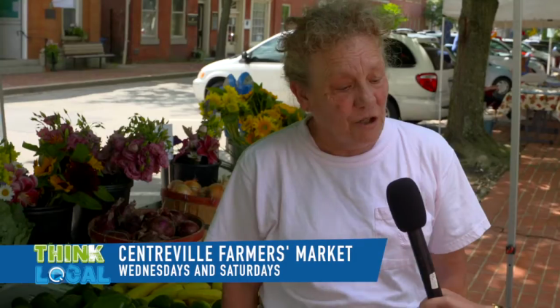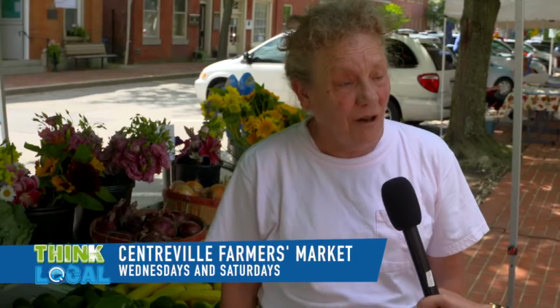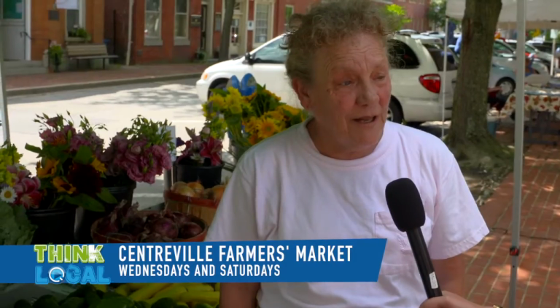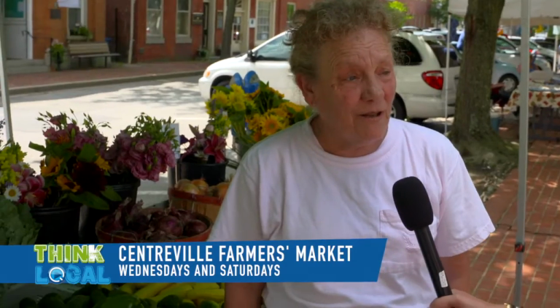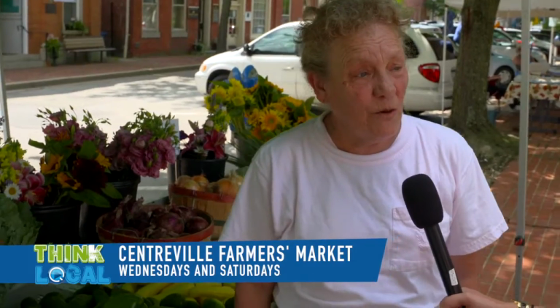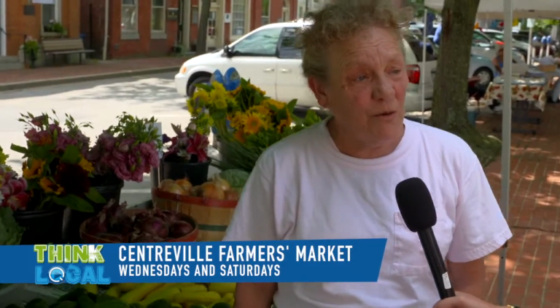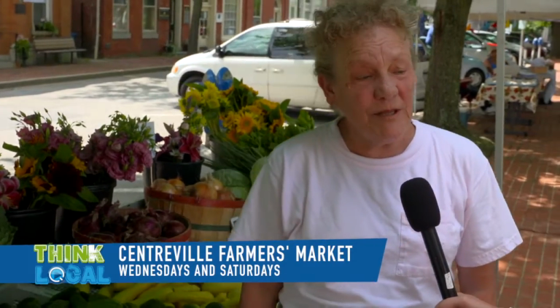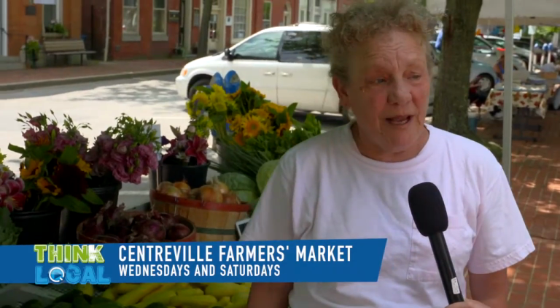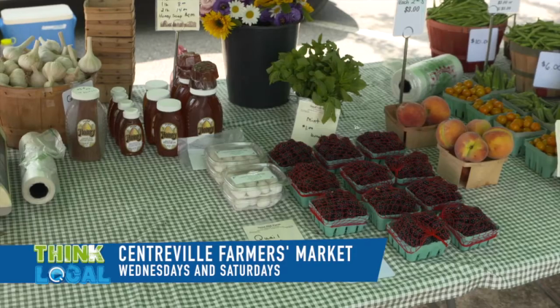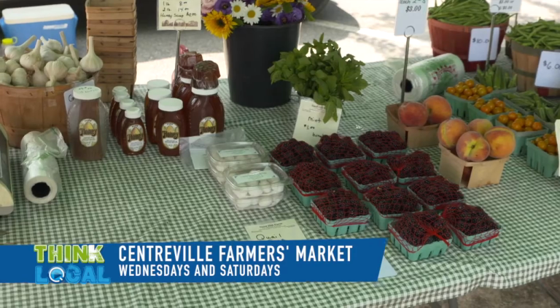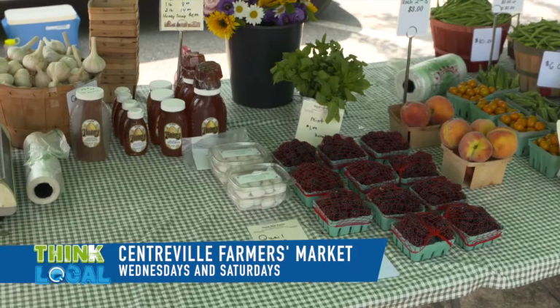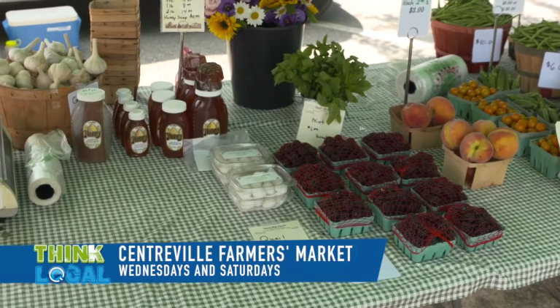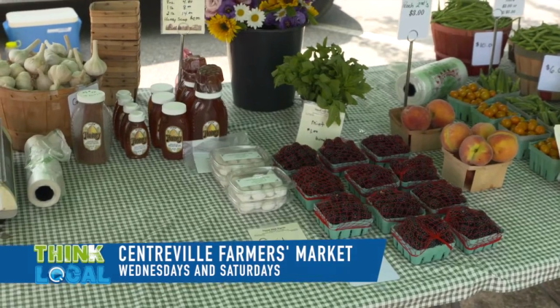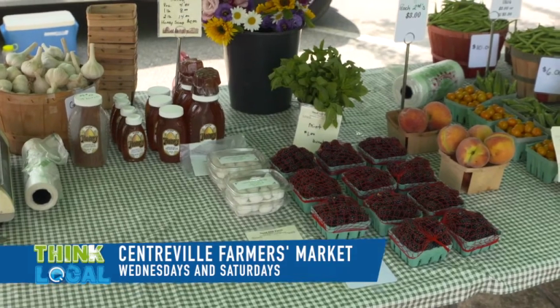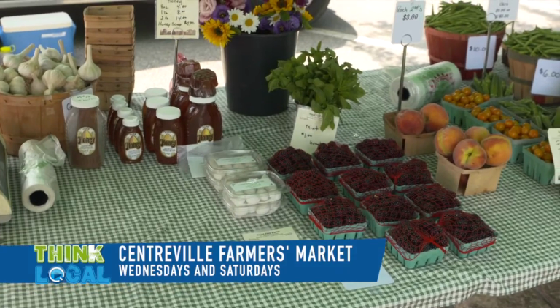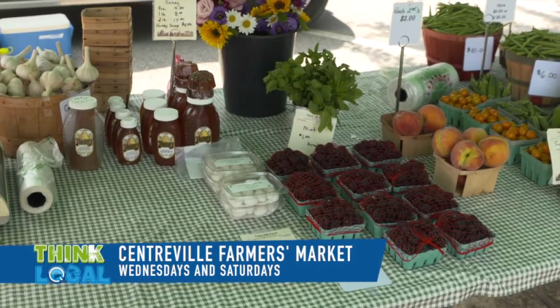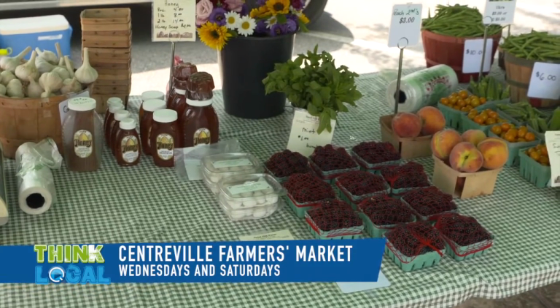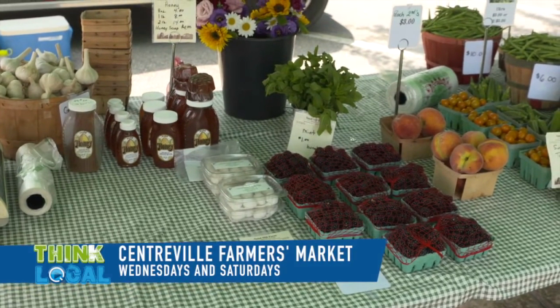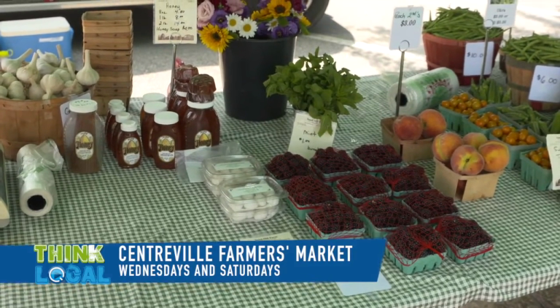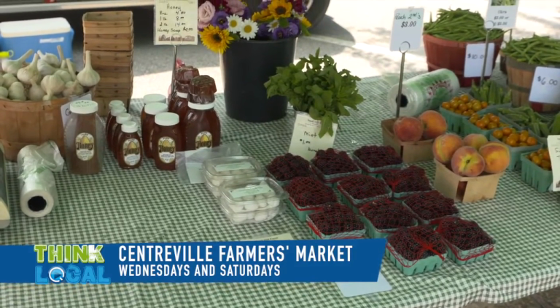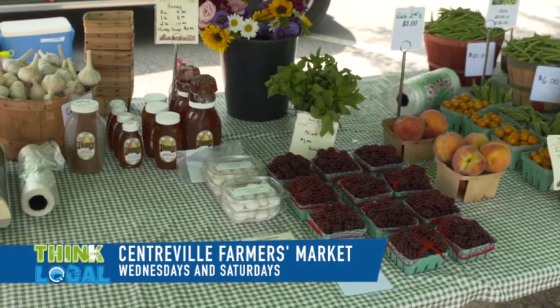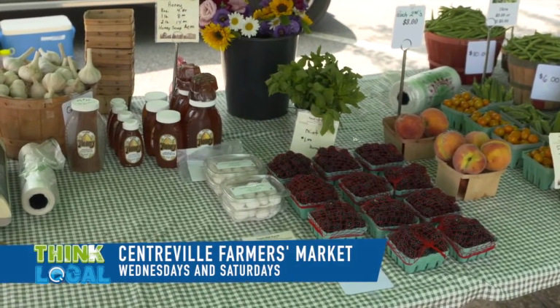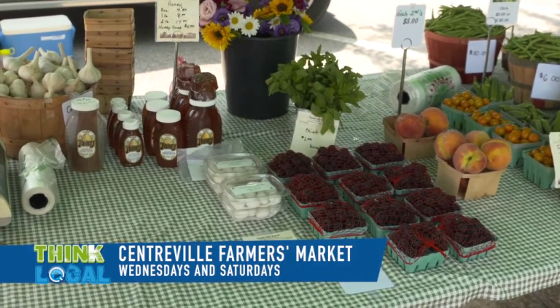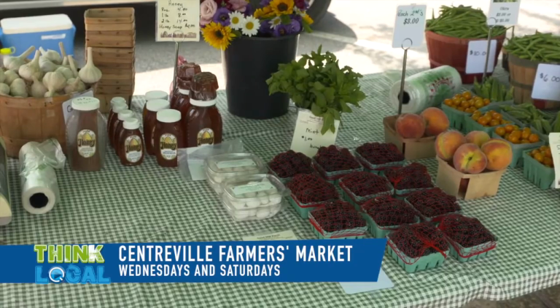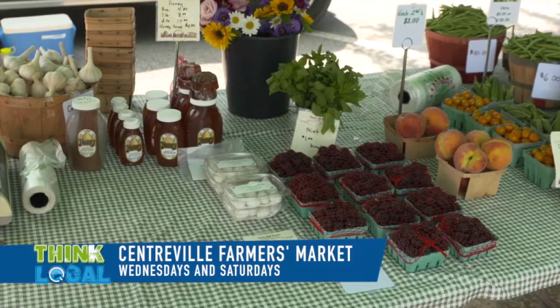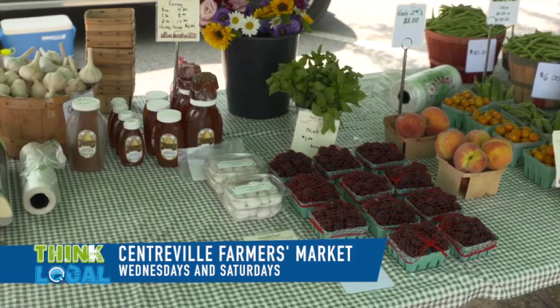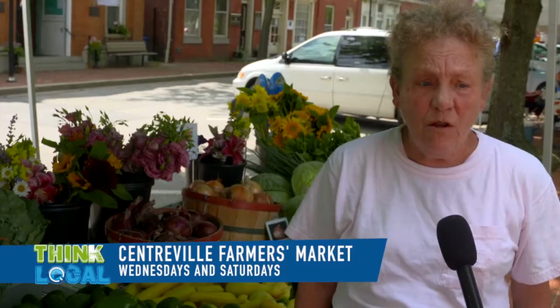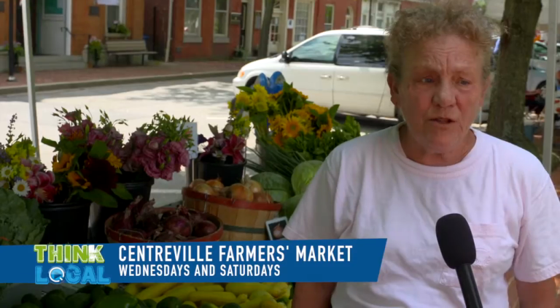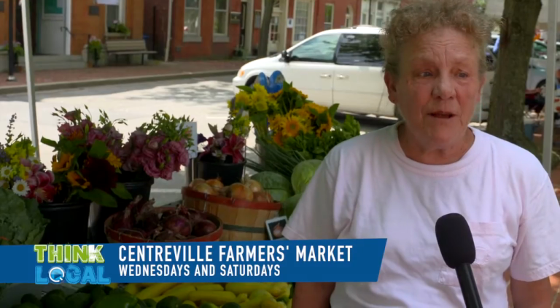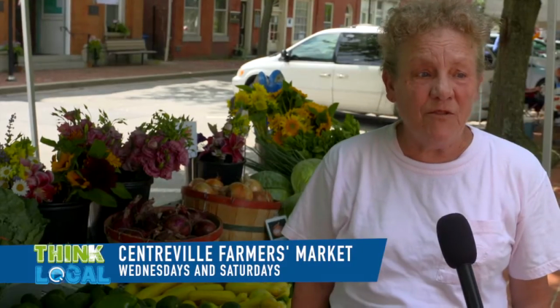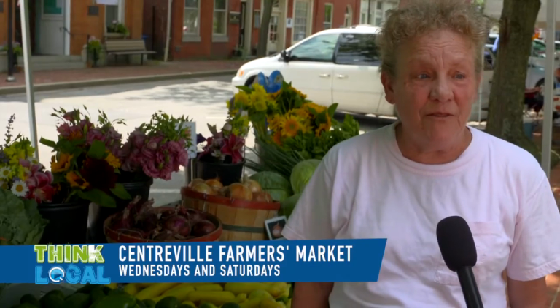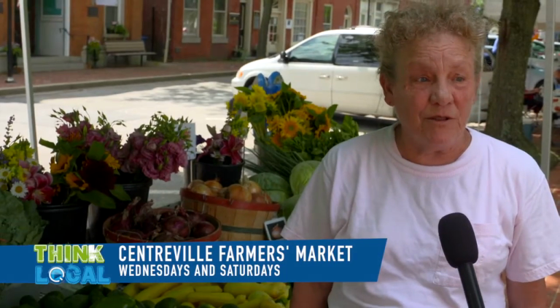Charlene Dilworth with Sand Hill Farm in Greensboro, Maryland. All your summer favorites.